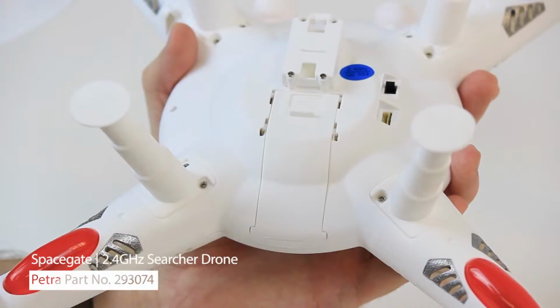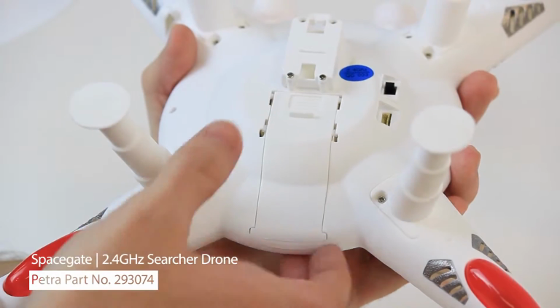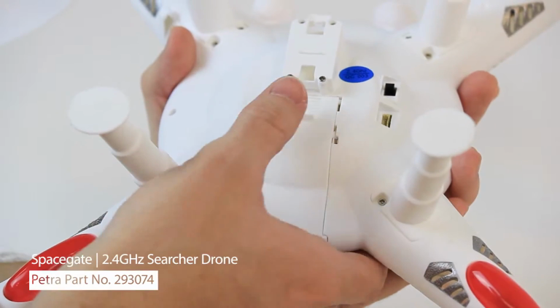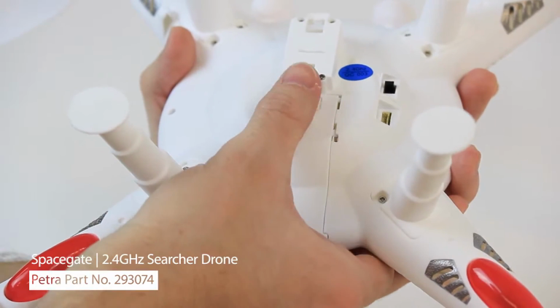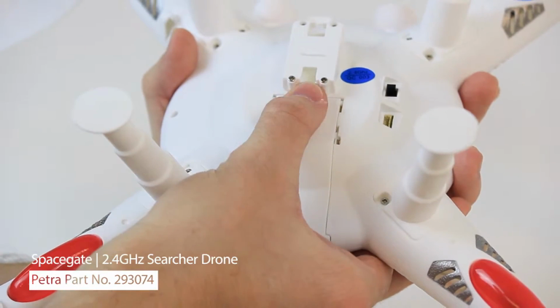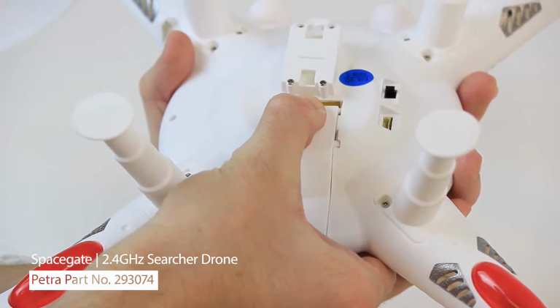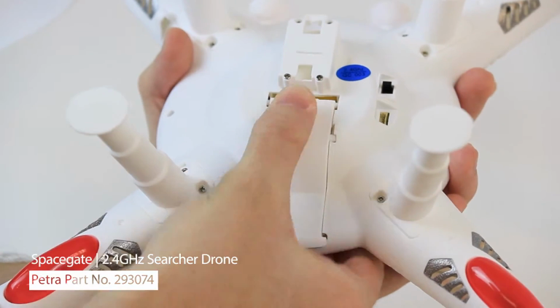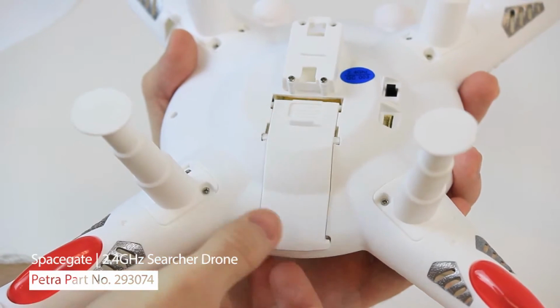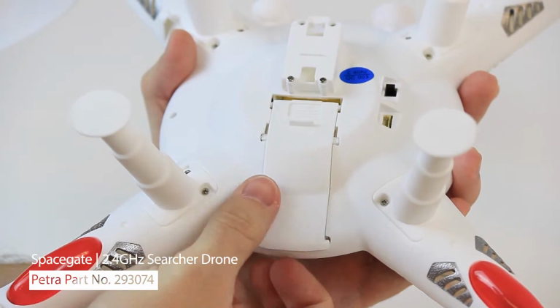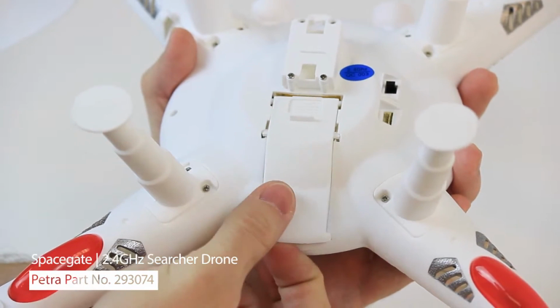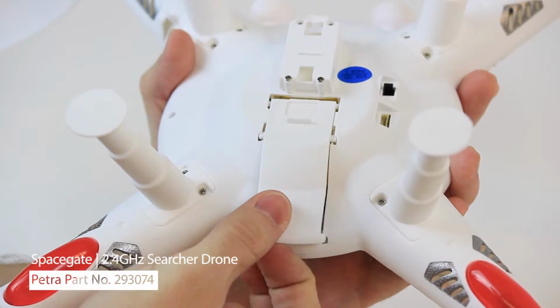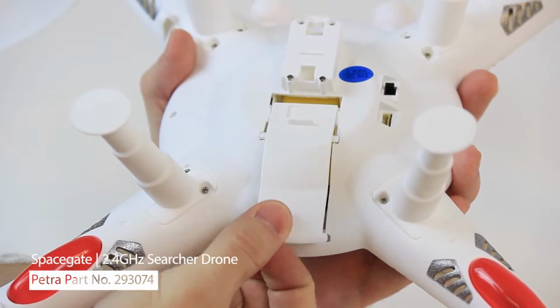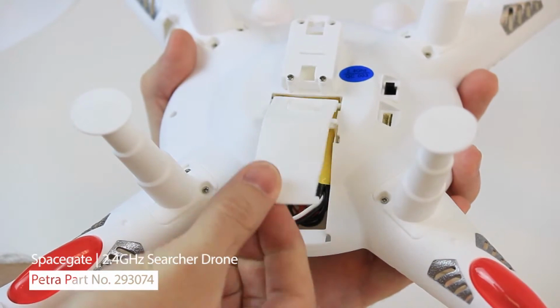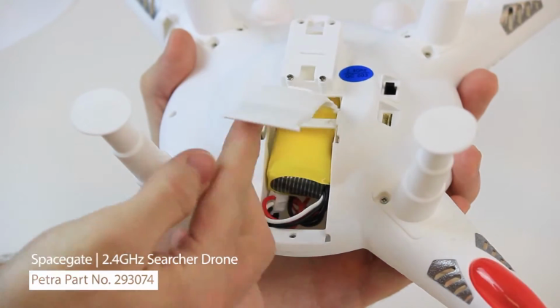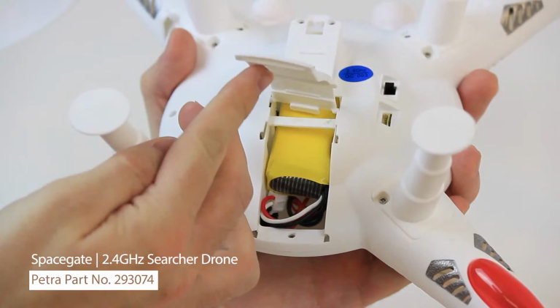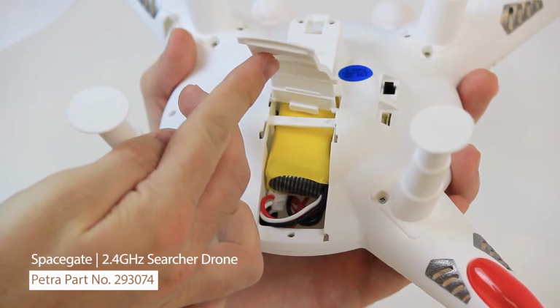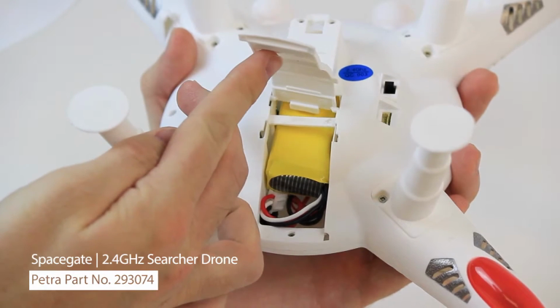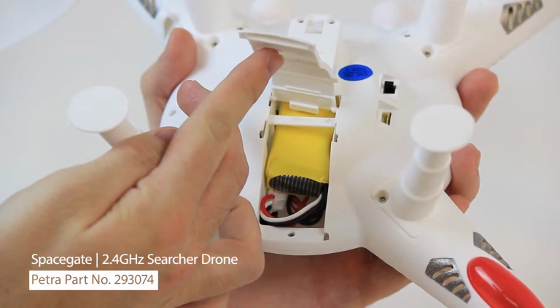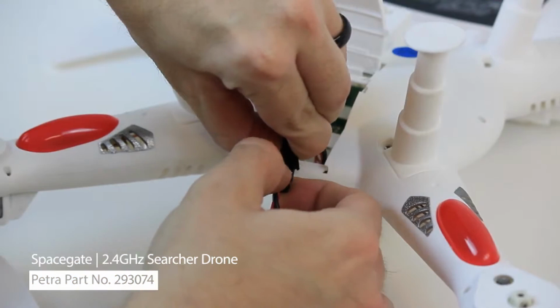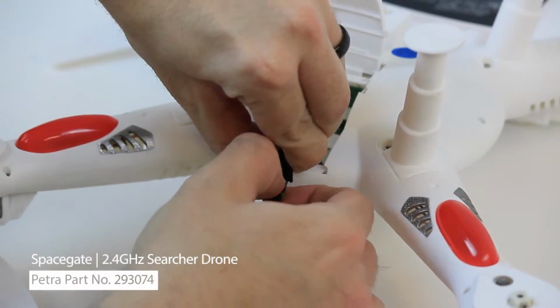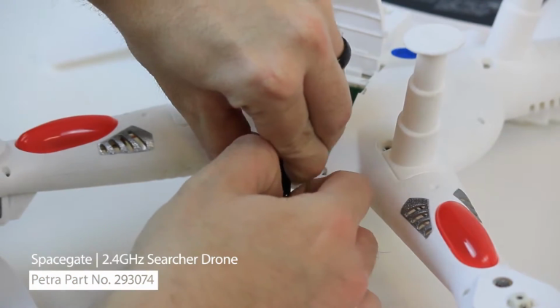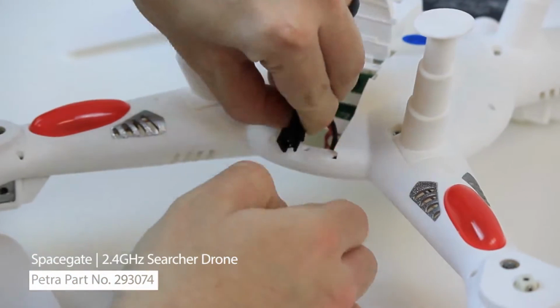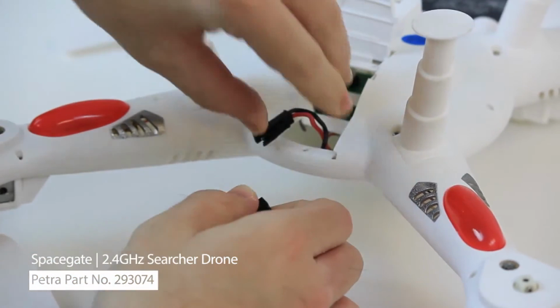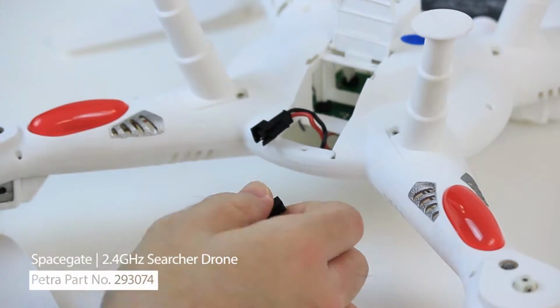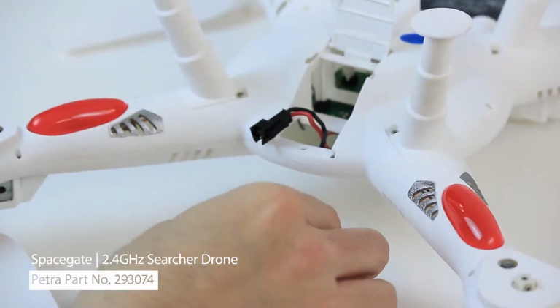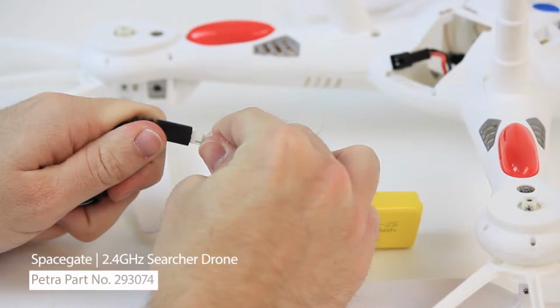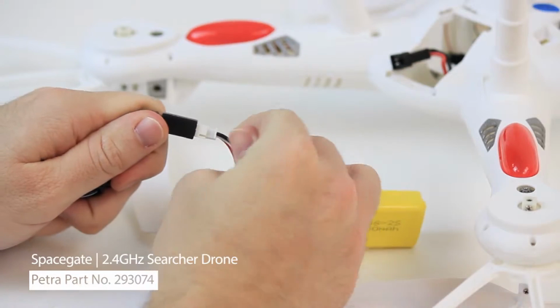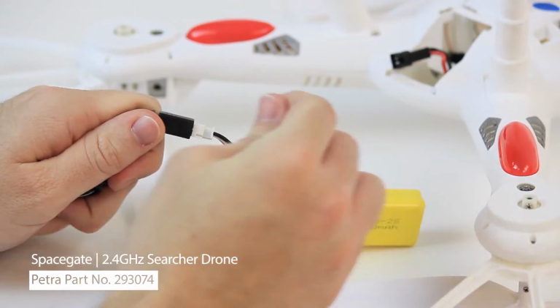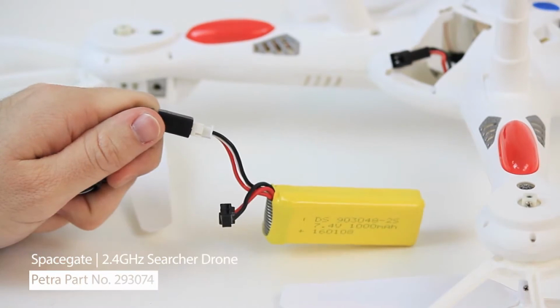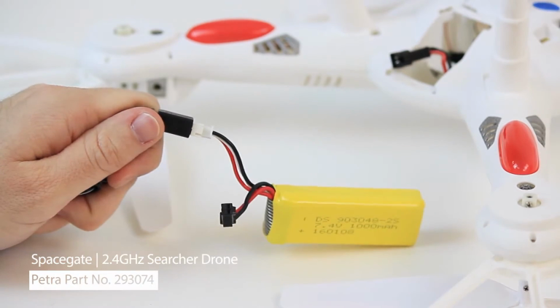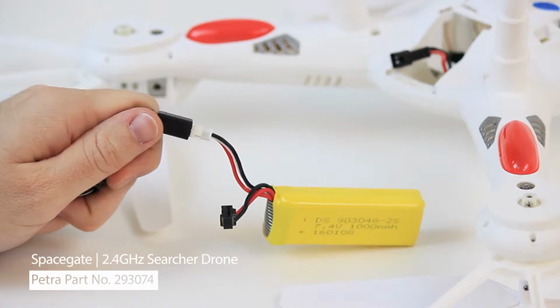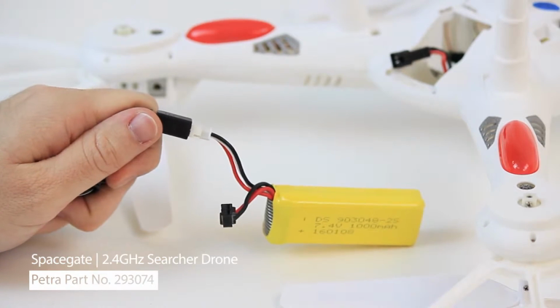The drone's lithium polymer battery is located in the underside compartment. Simply remove it and connect it to the included charger when the battery dies.